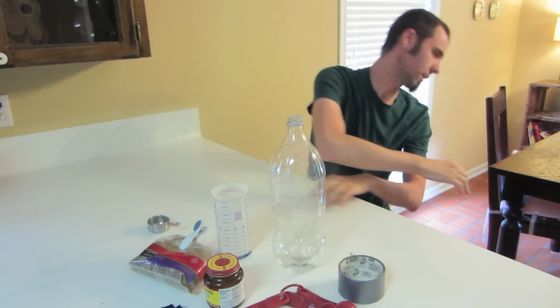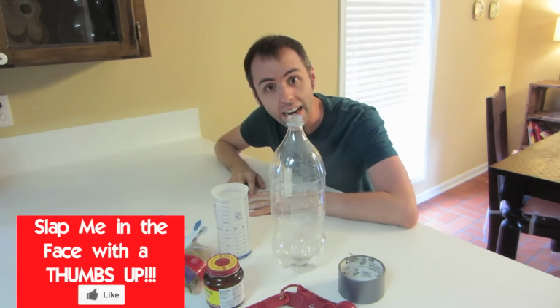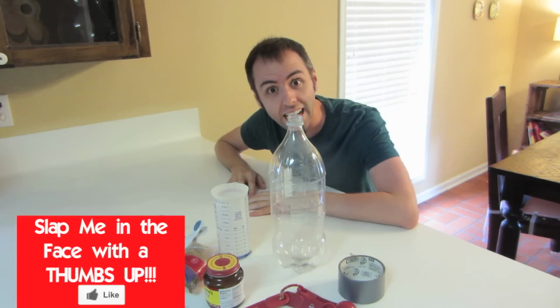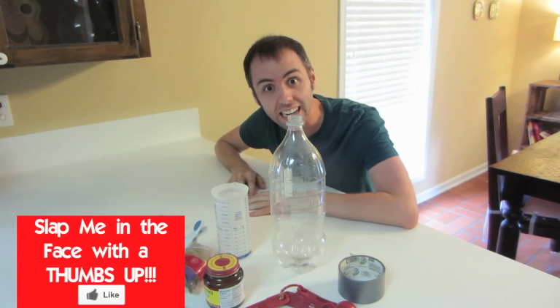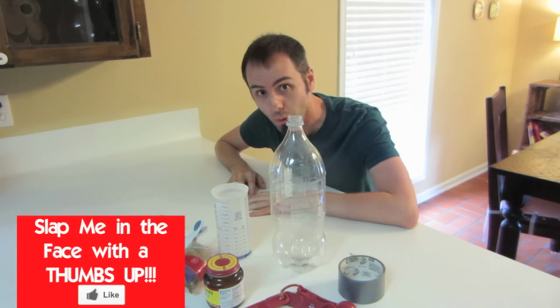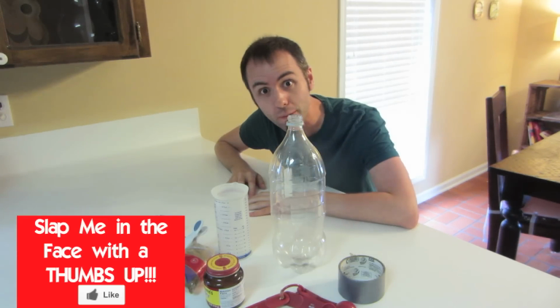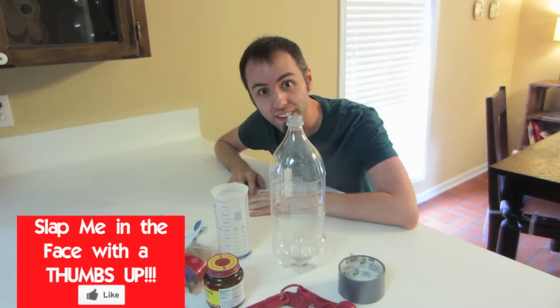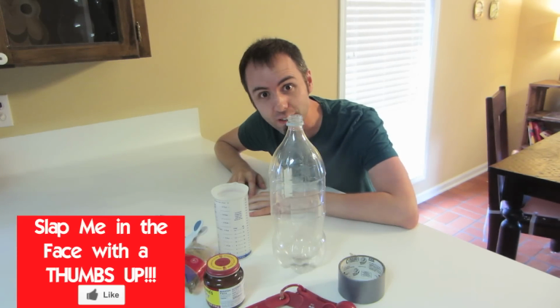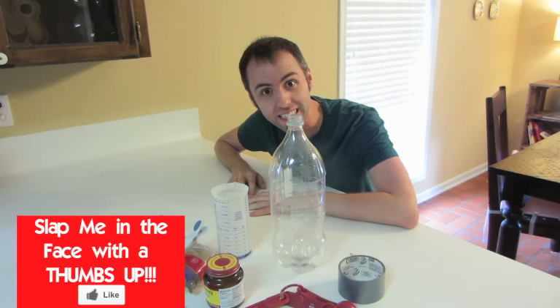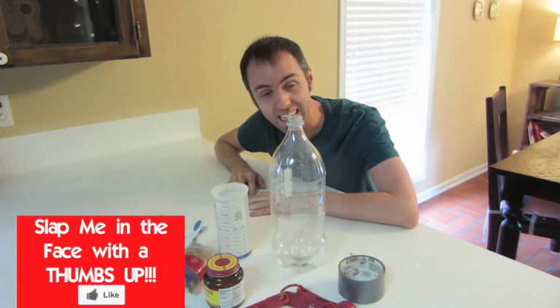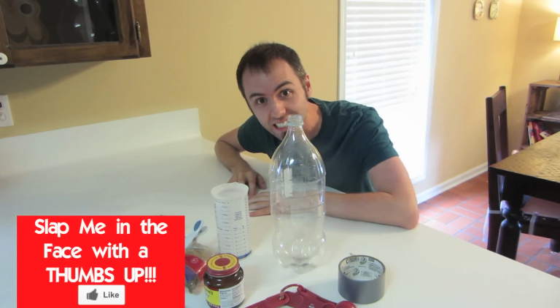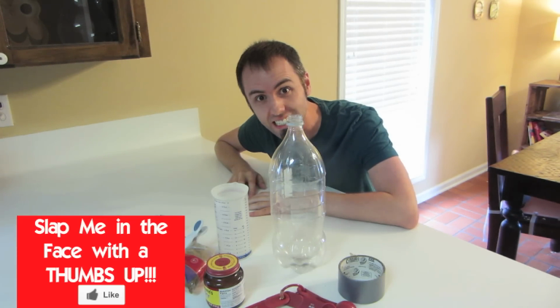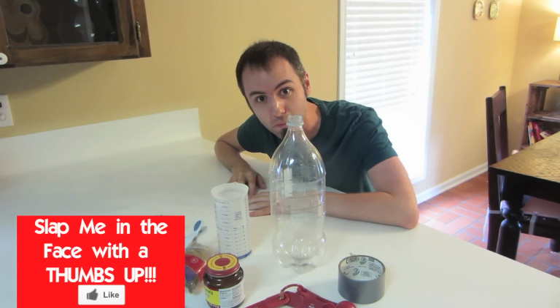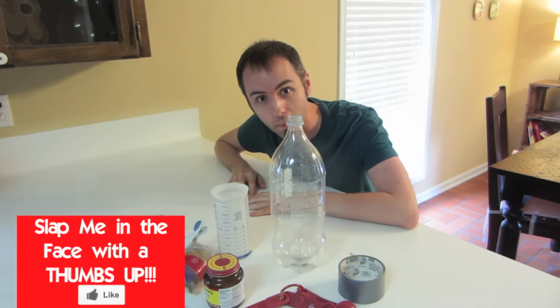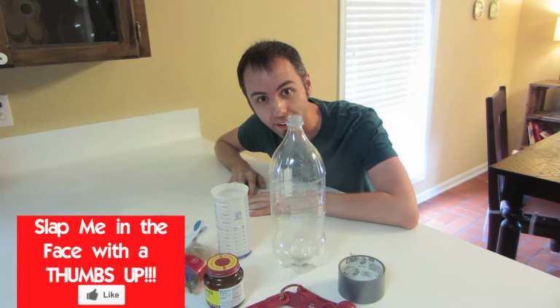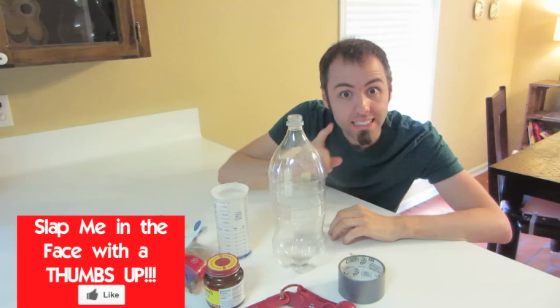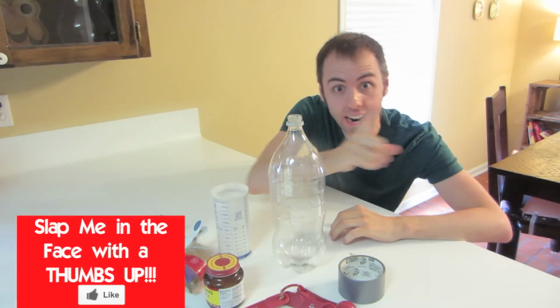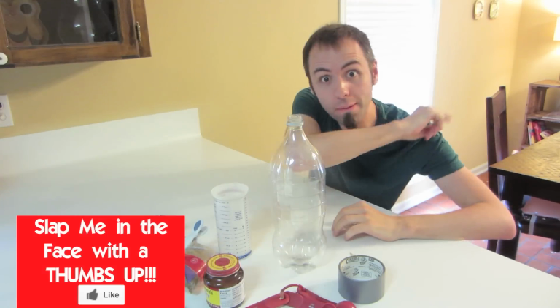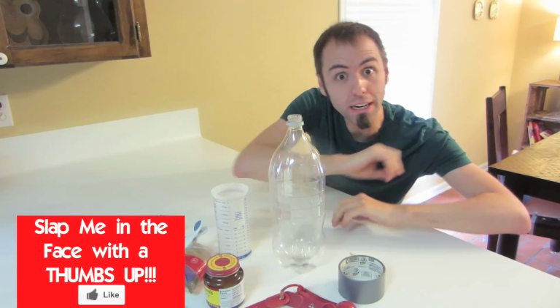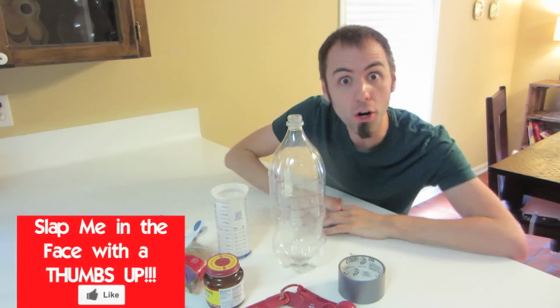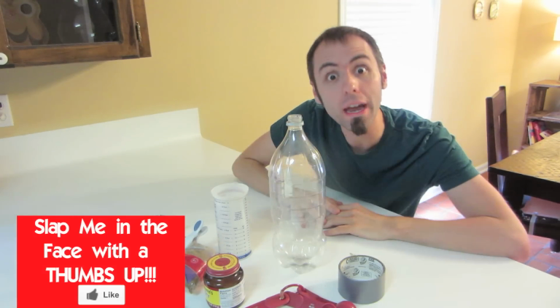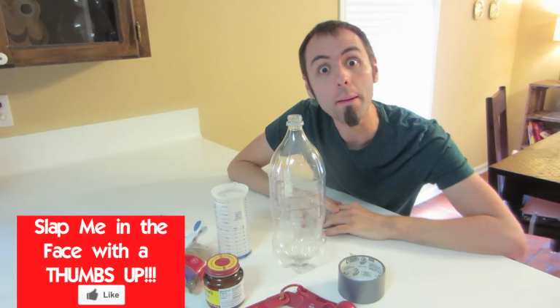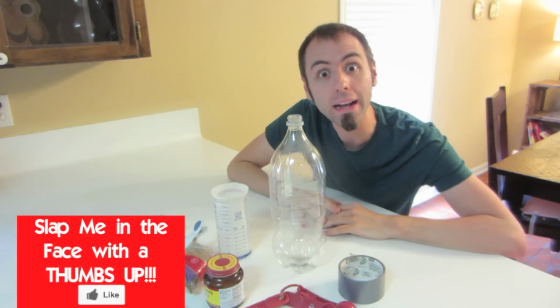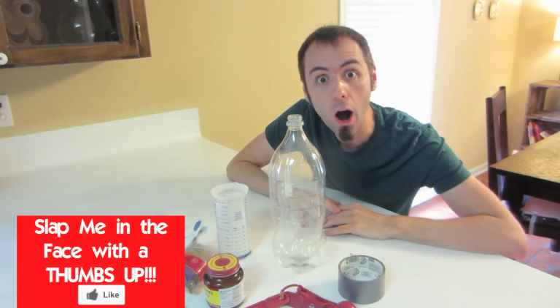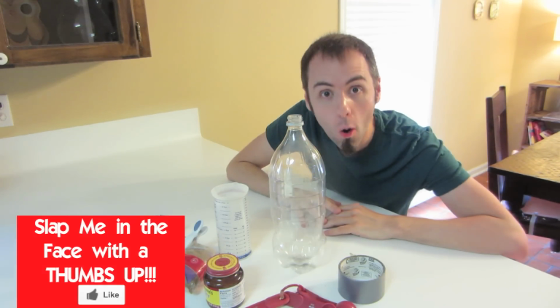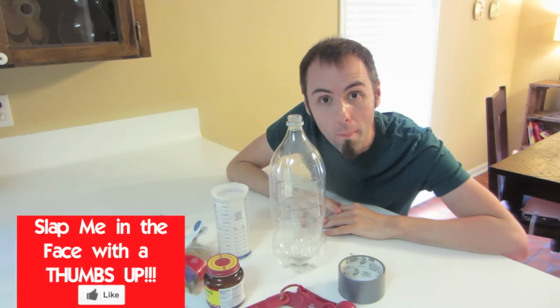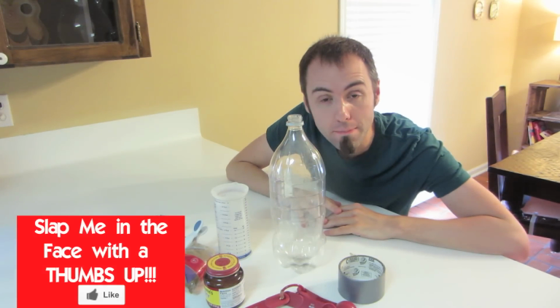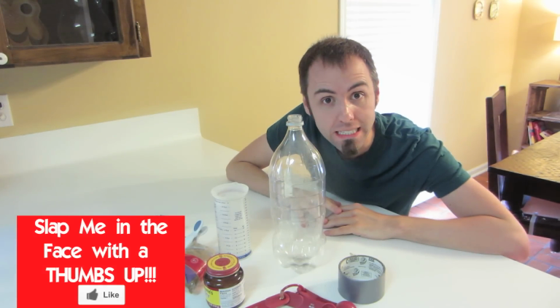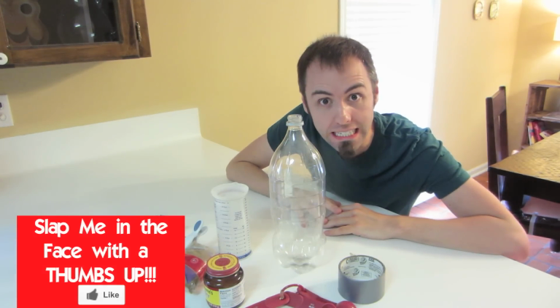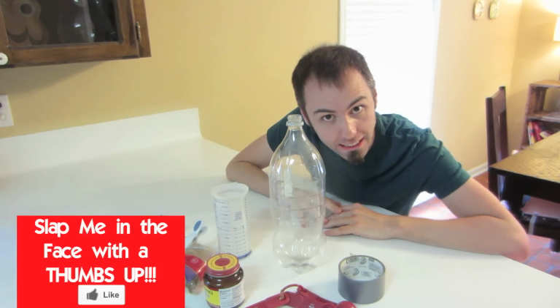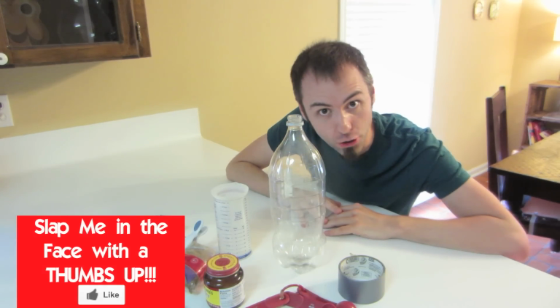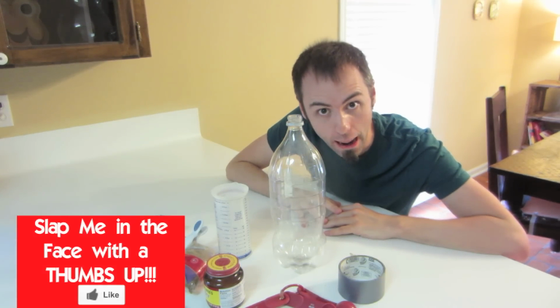Hey guys, welcome to this week's science experiment. Today, I'm going to show you how to make a homemade mosquito trap.